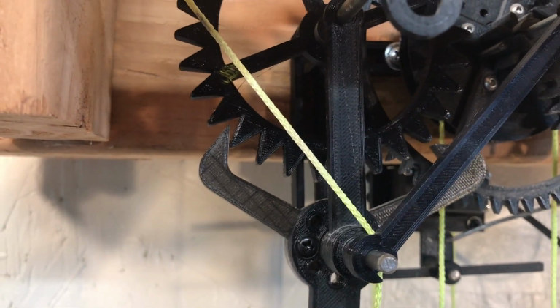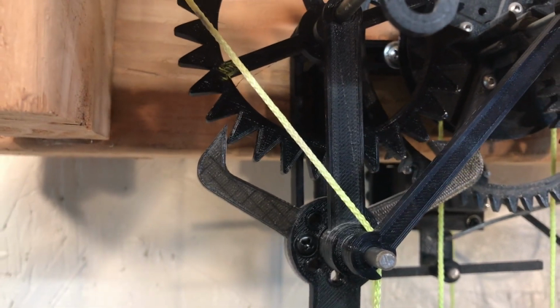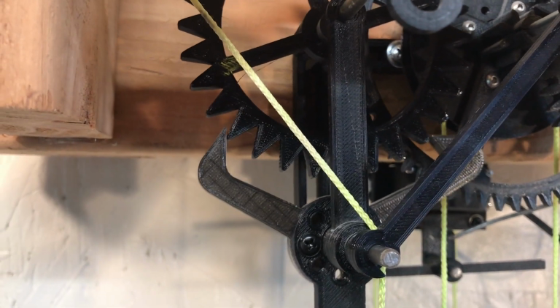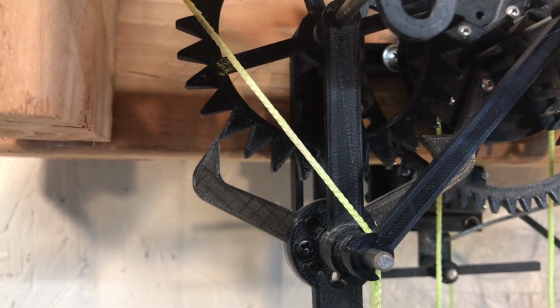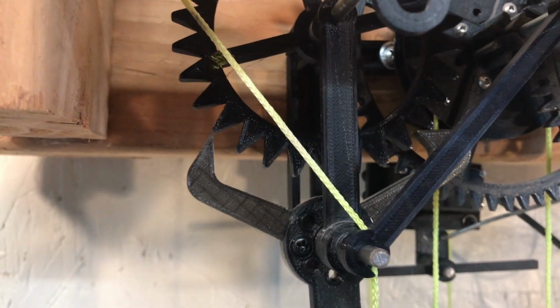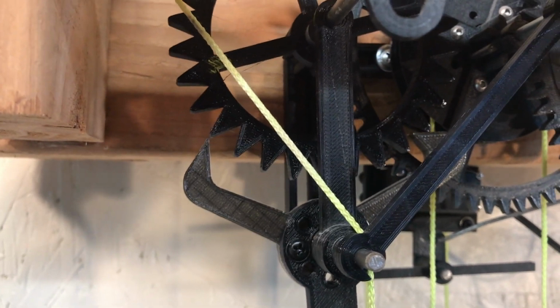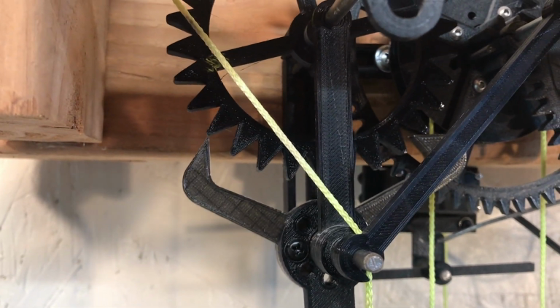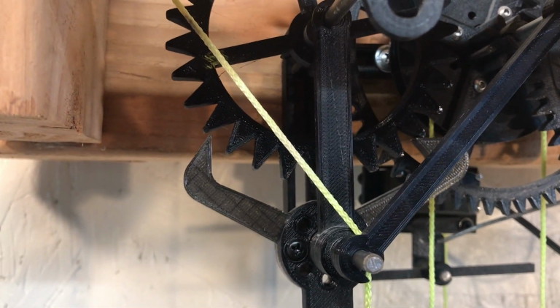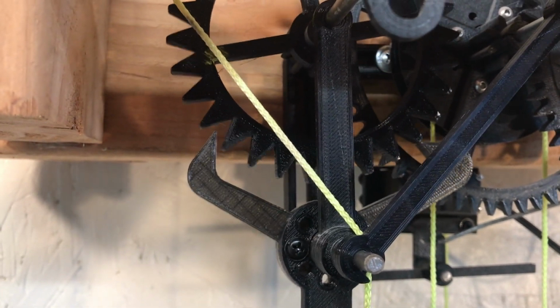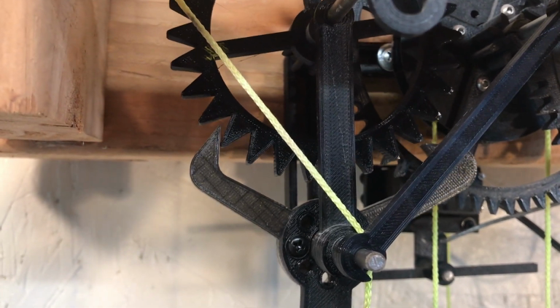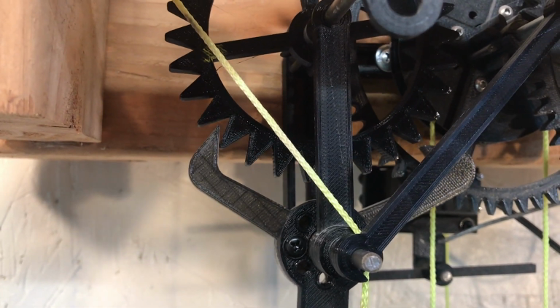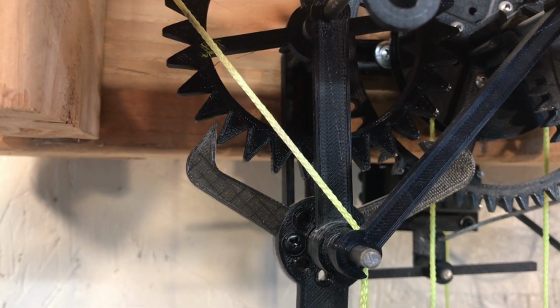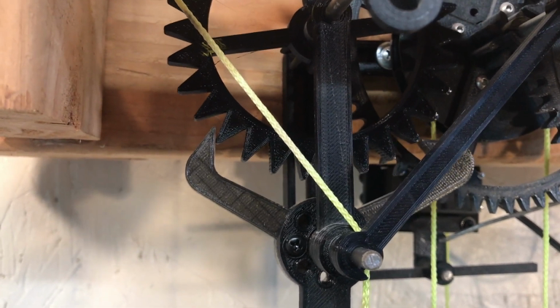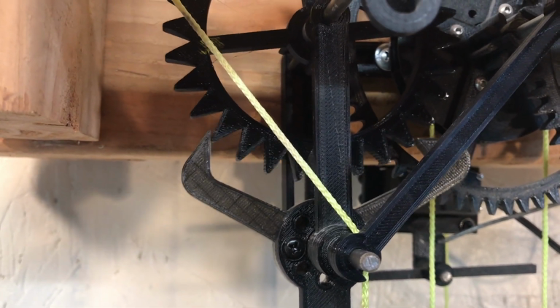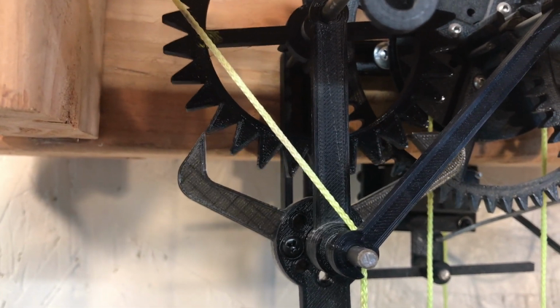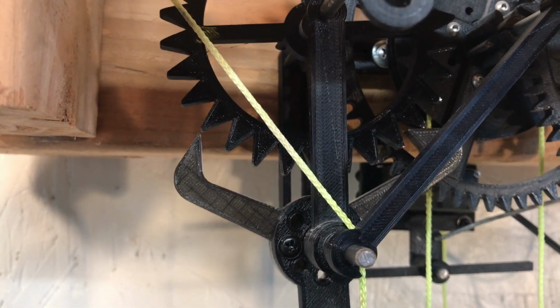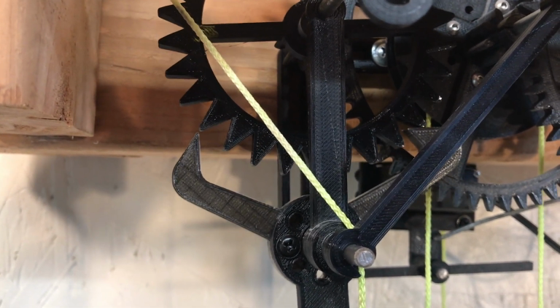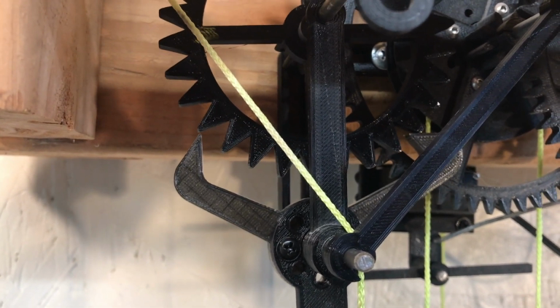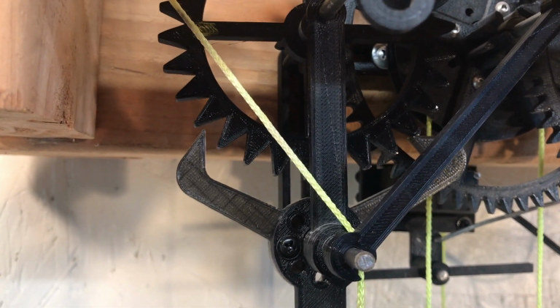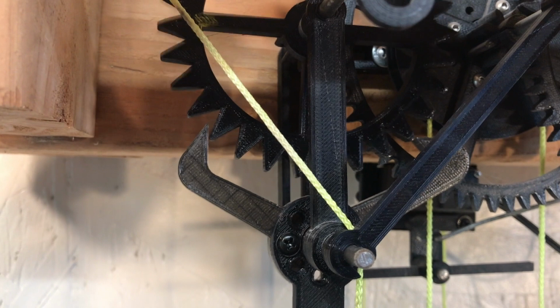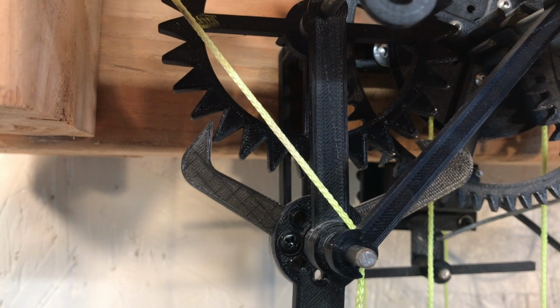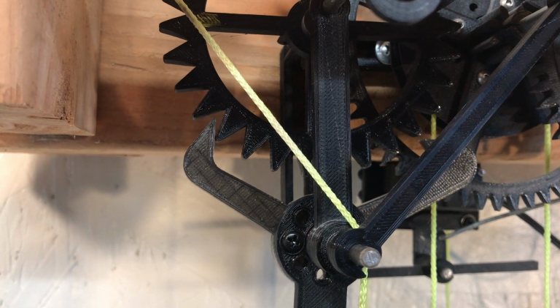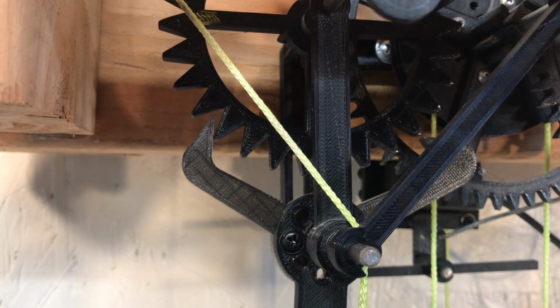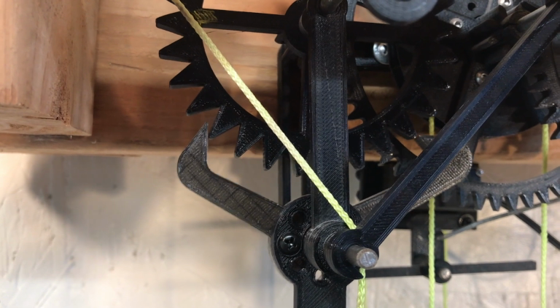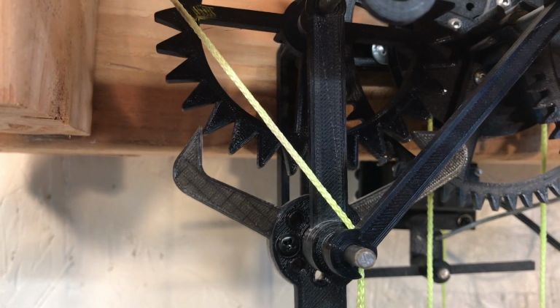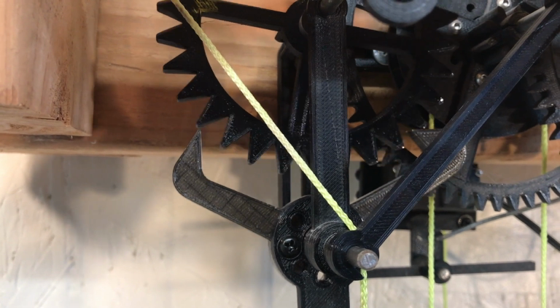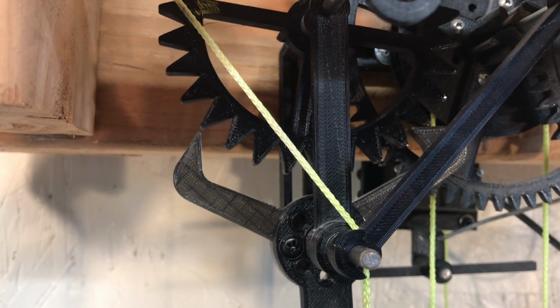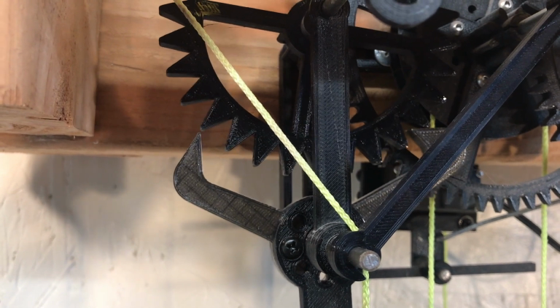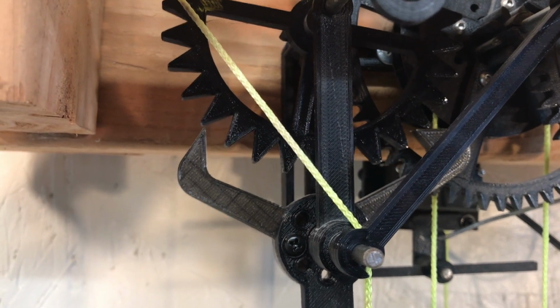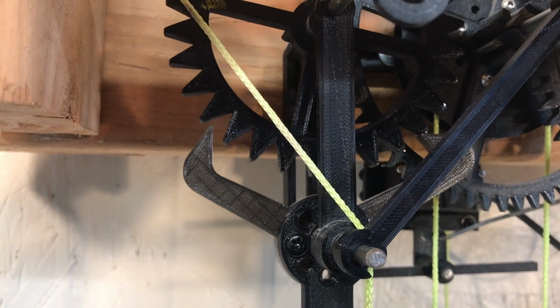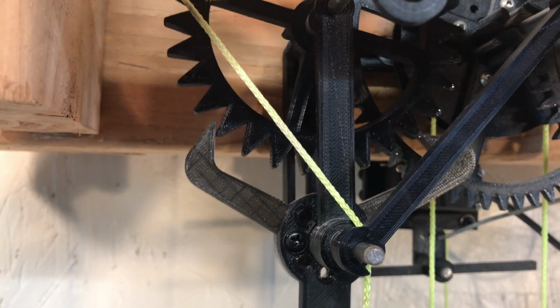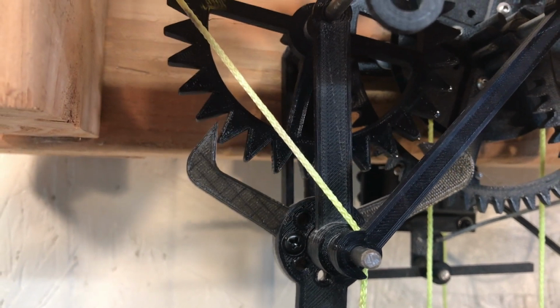Now I can see that there's actually some recoil on the escapement.